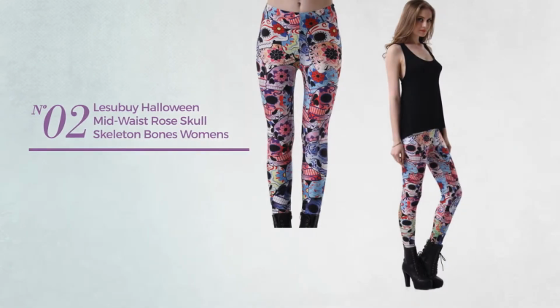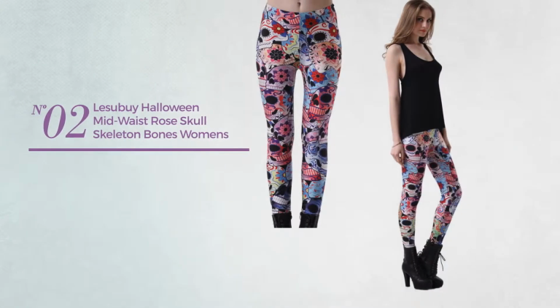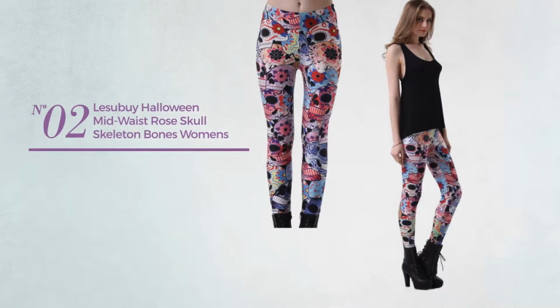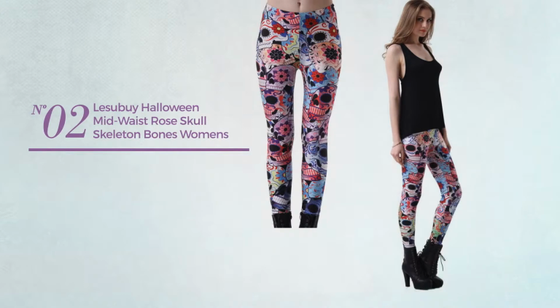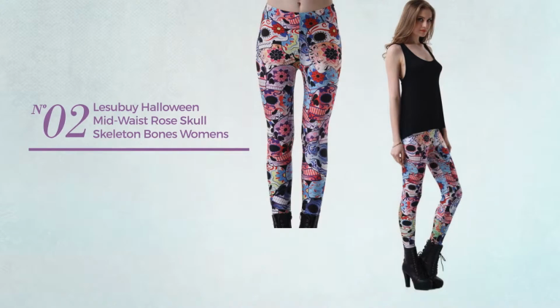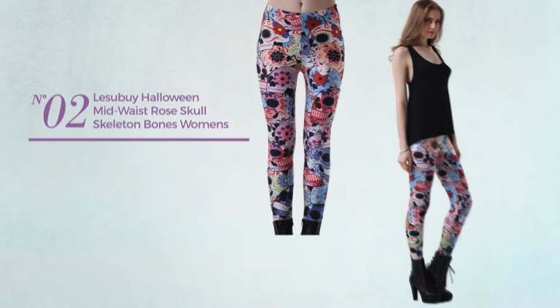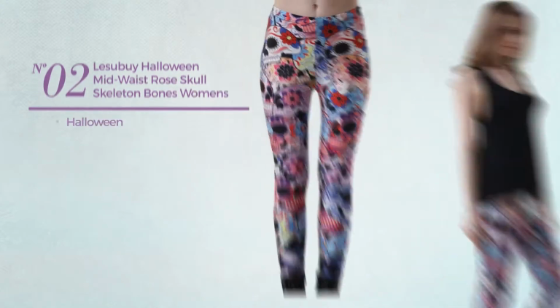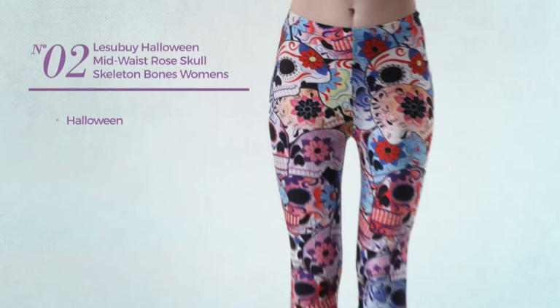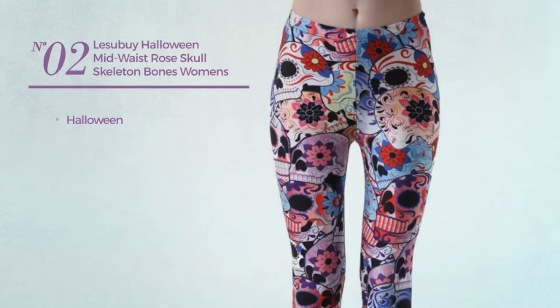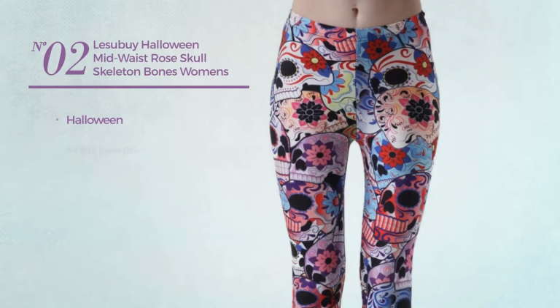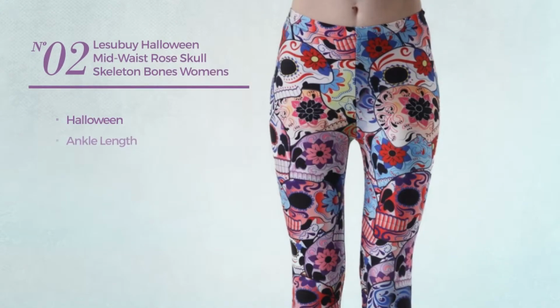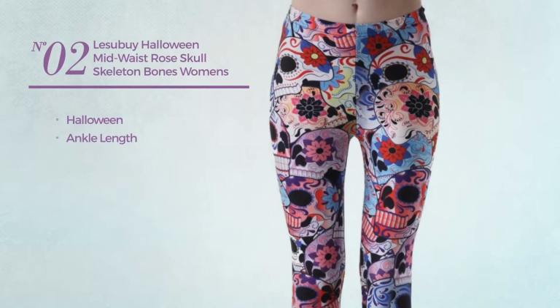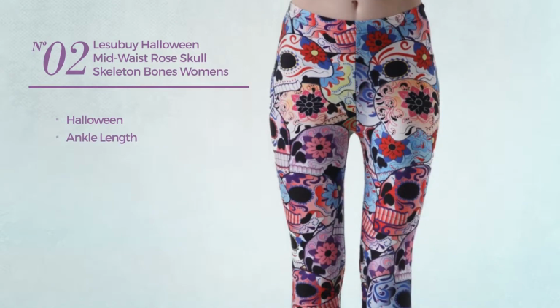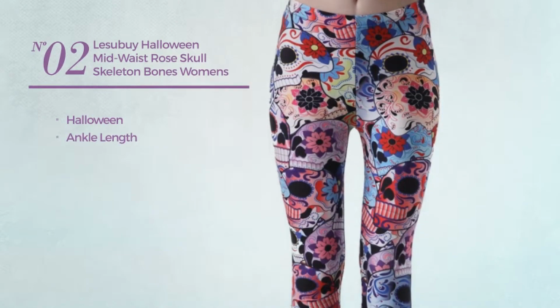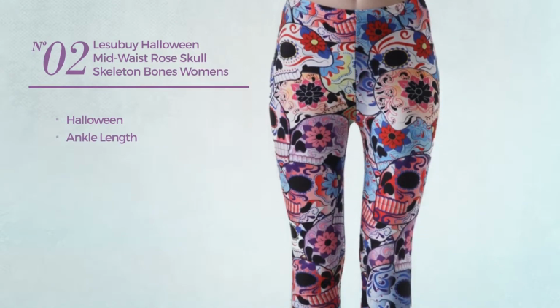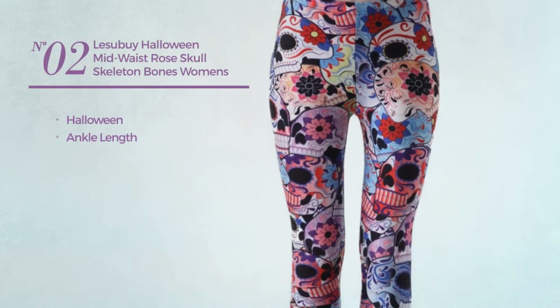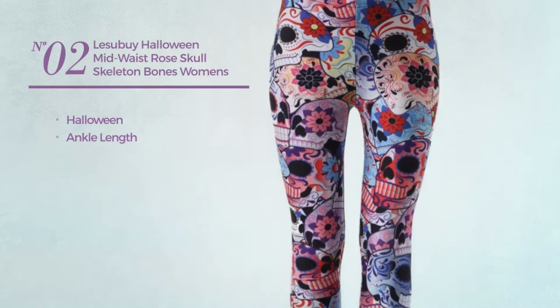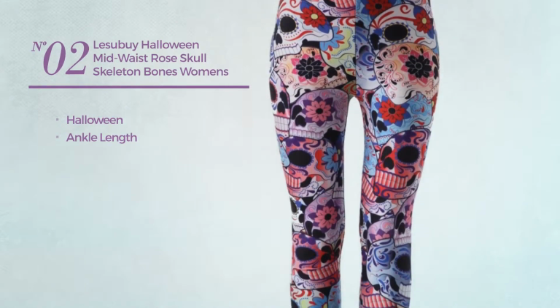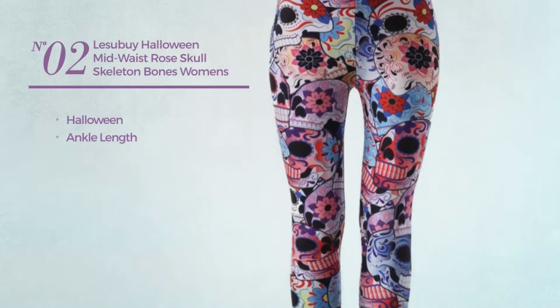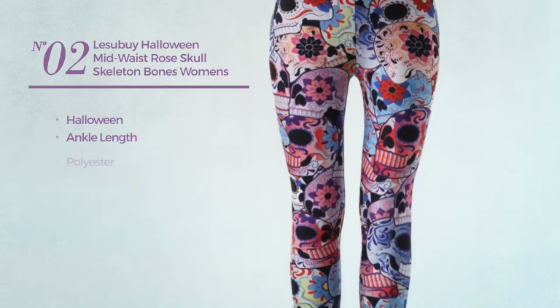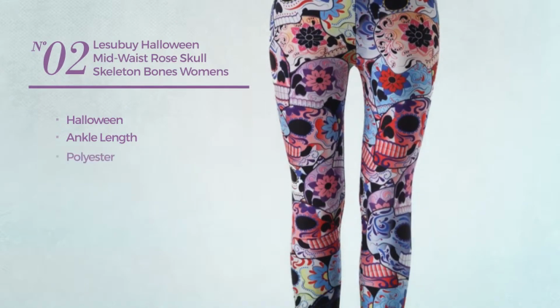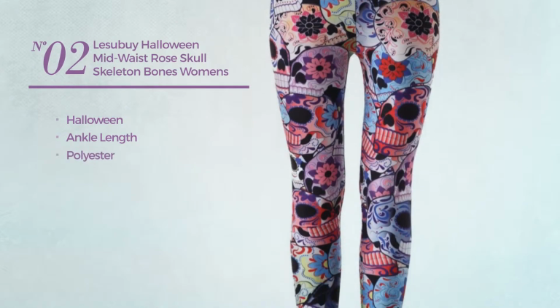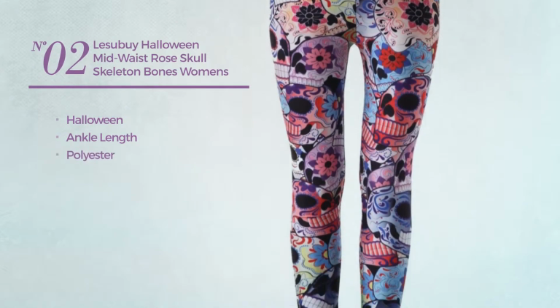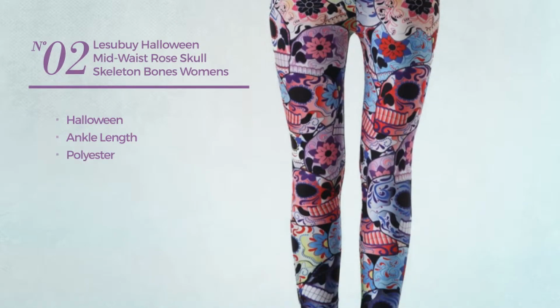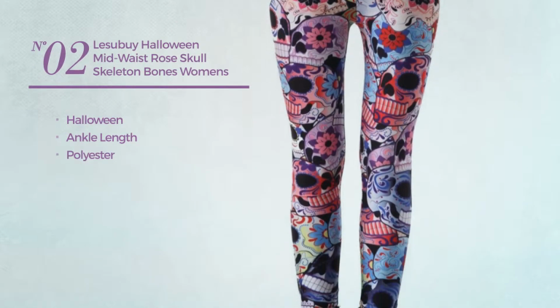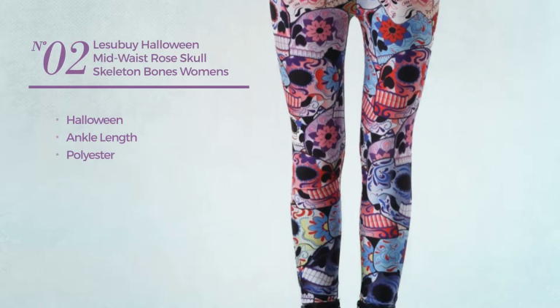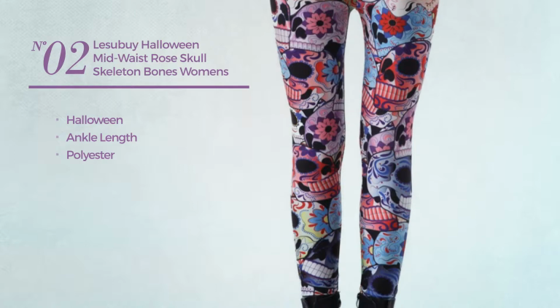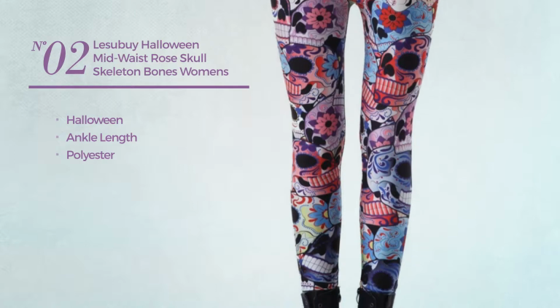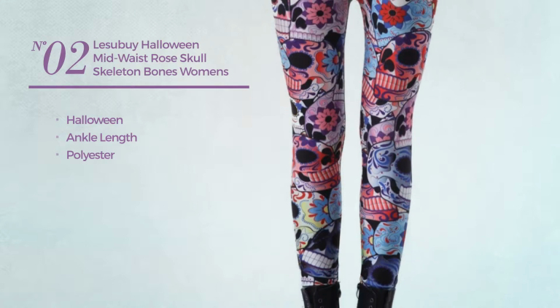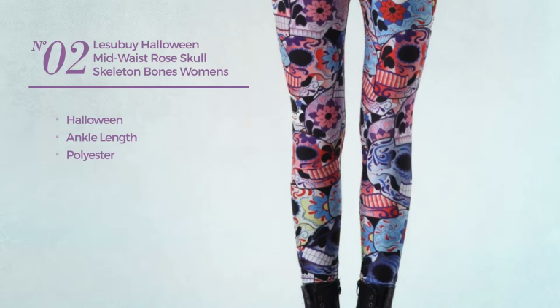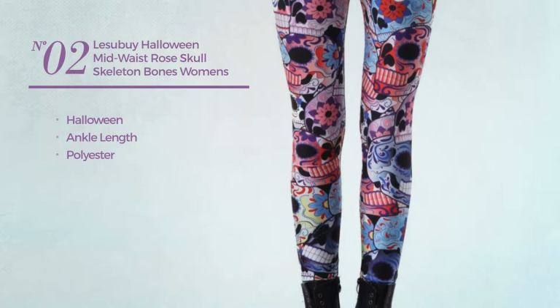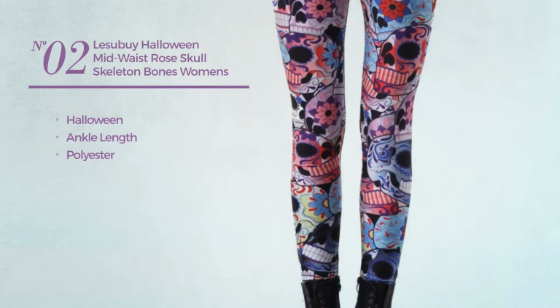Number 2. A Halloween ankle length leggings, produced with polyester. Available in 10 more colors.